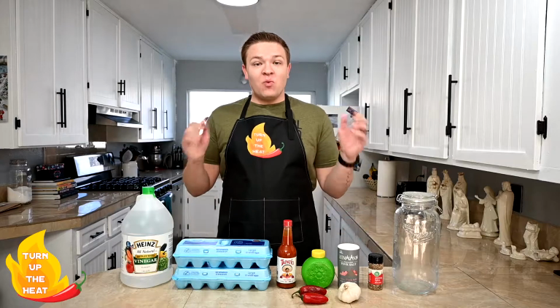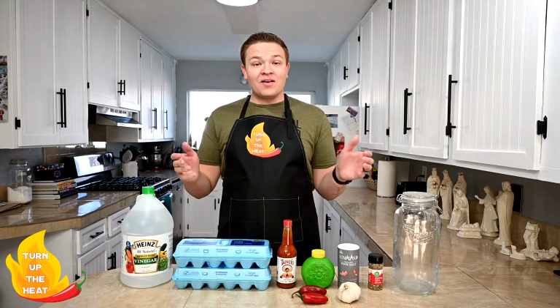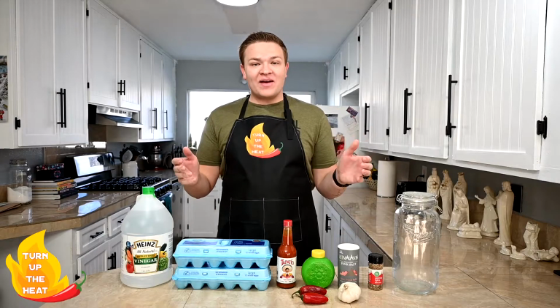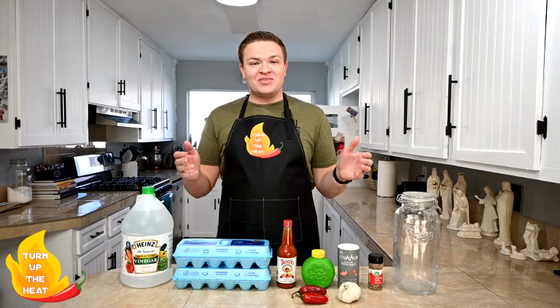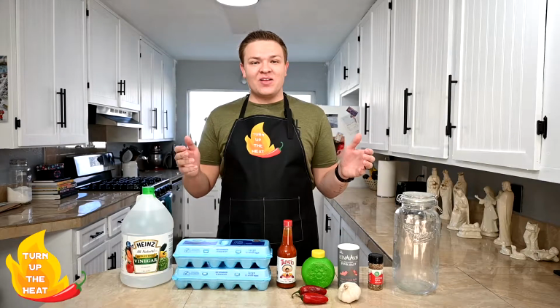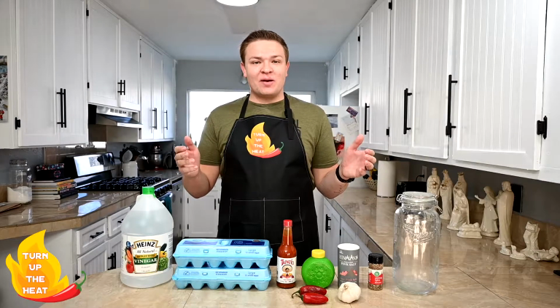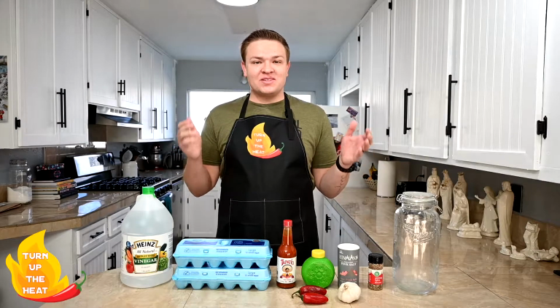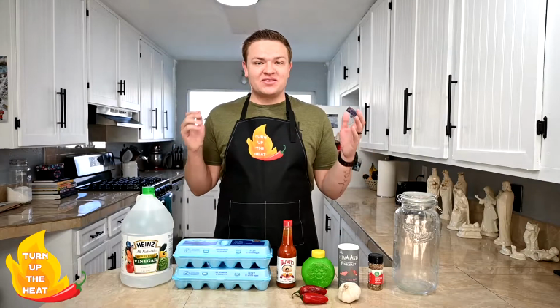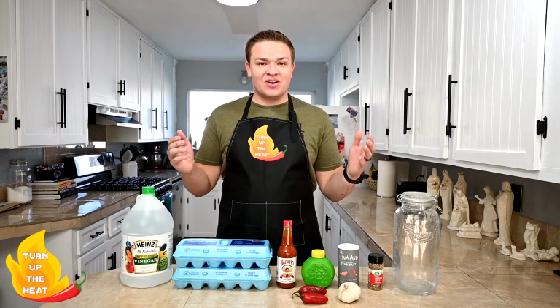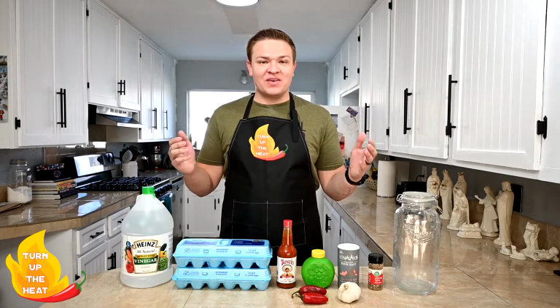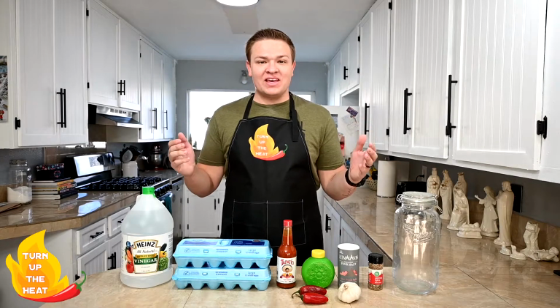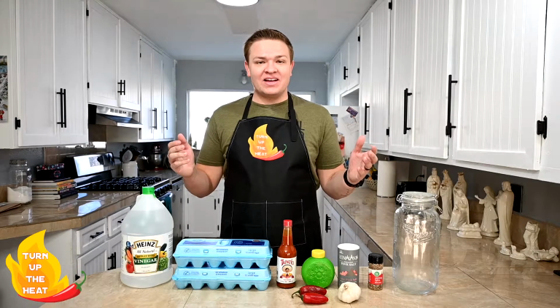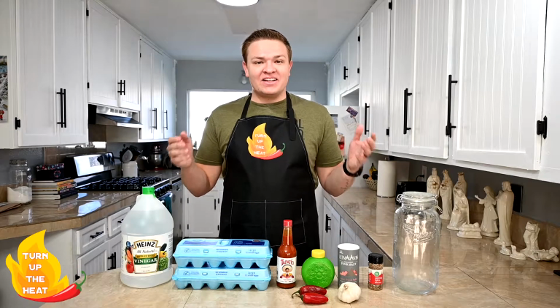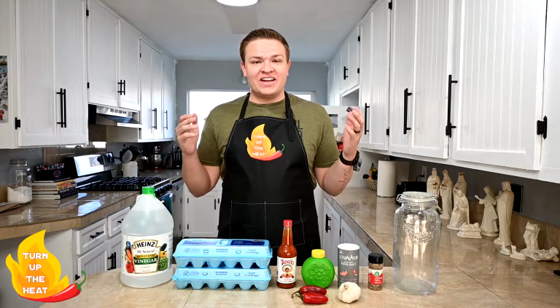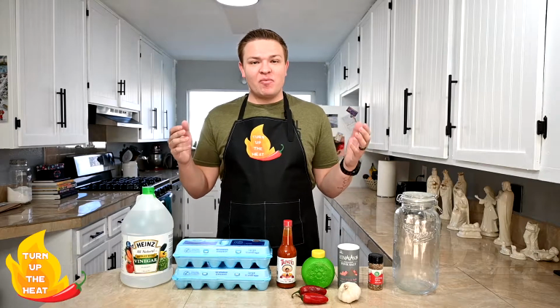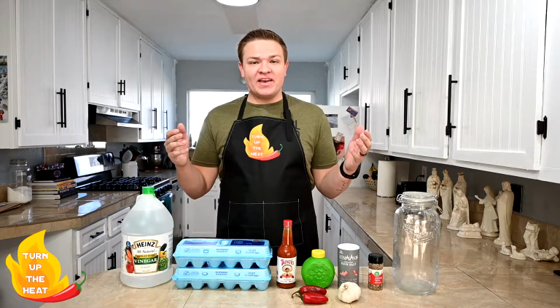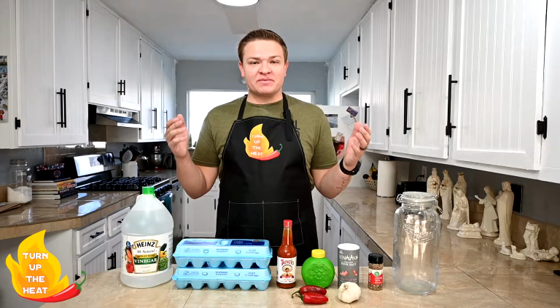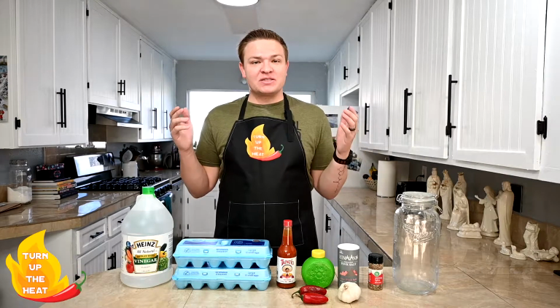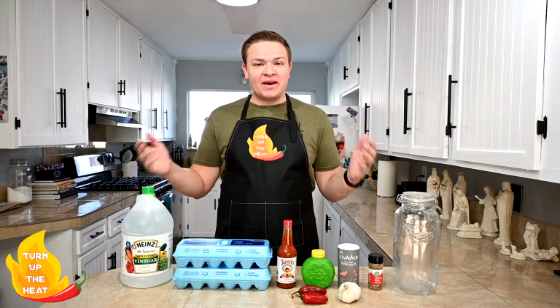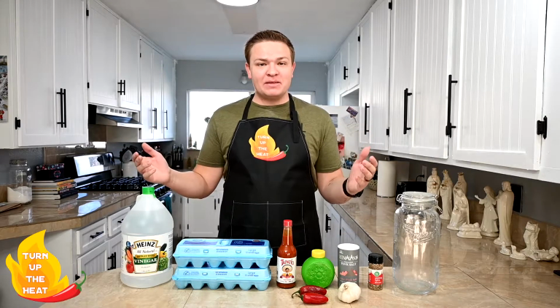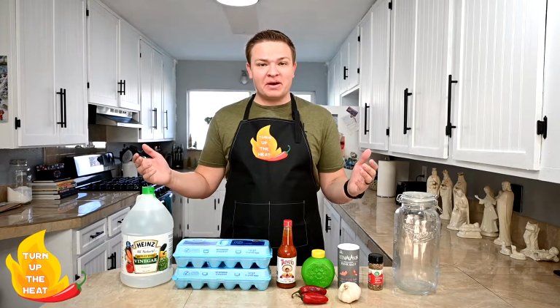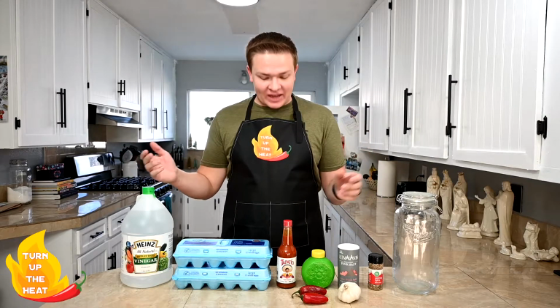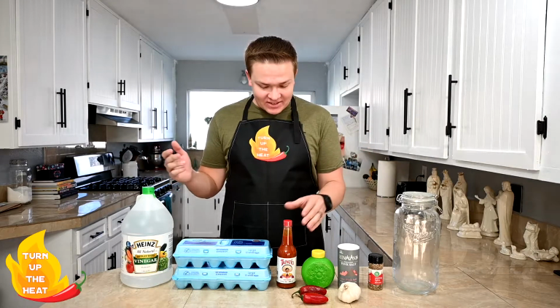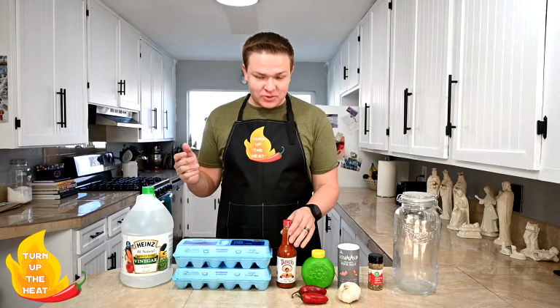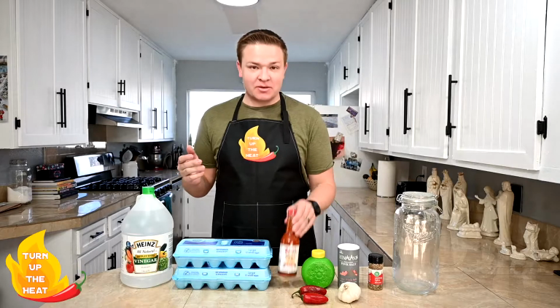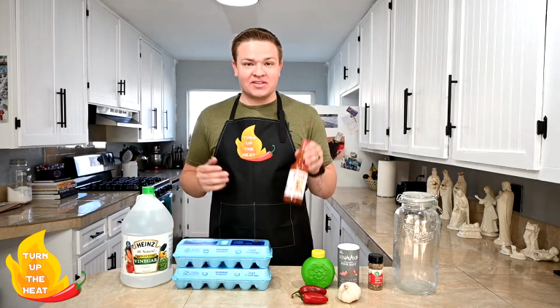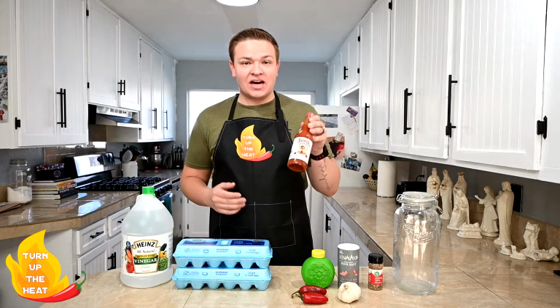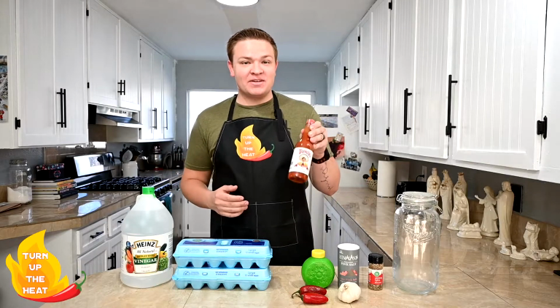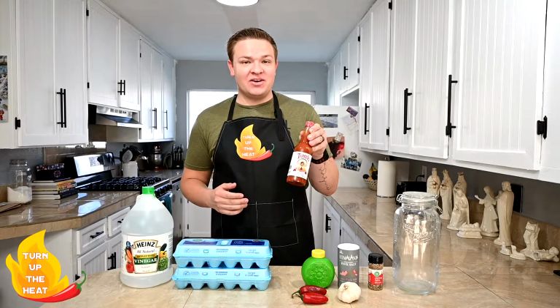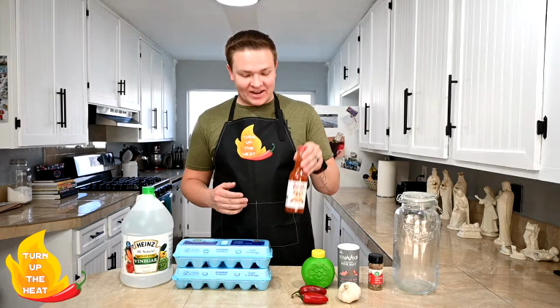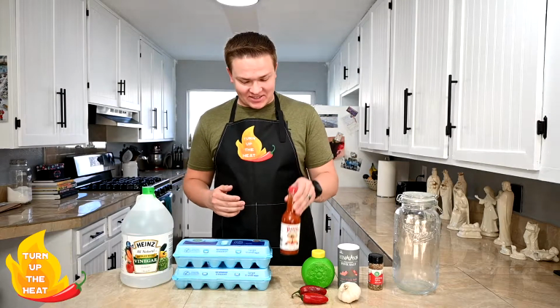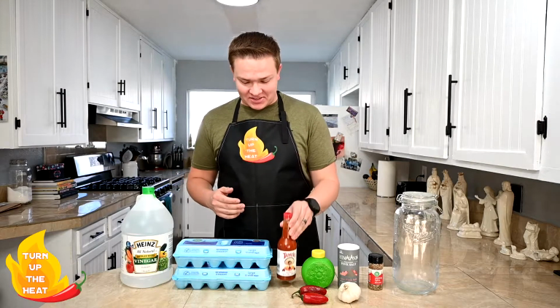Welcome back to another episode of Turn Up the Heat. Today we're making some spicy pickled eggs using some of this Tapatio hot sauce.